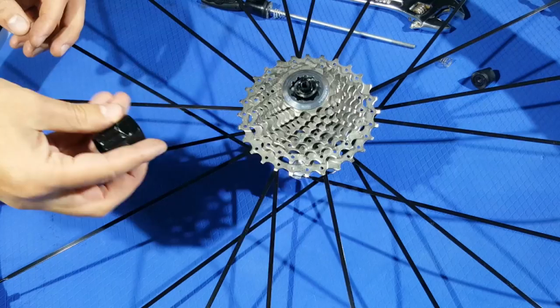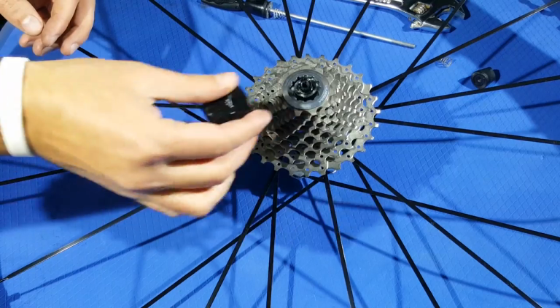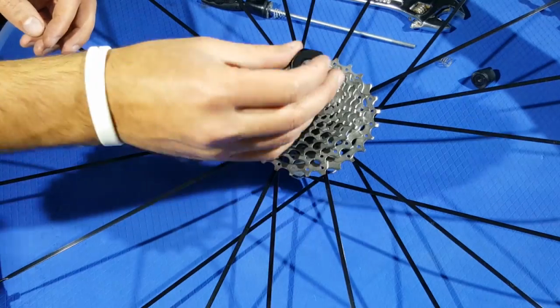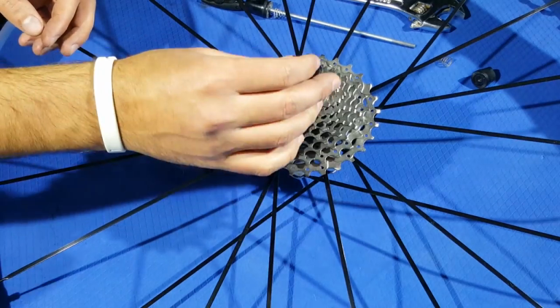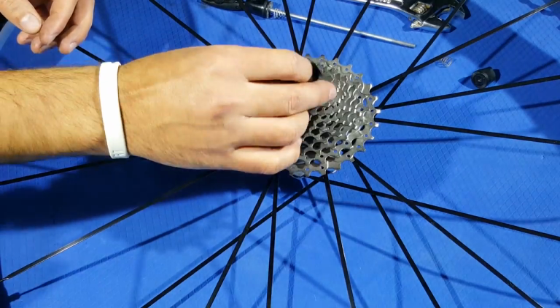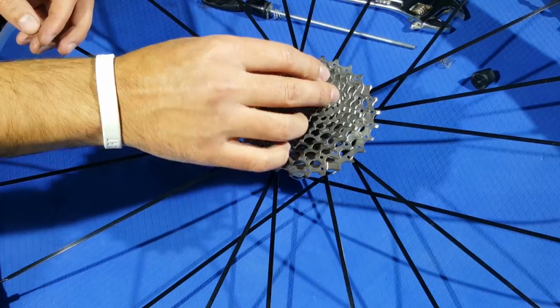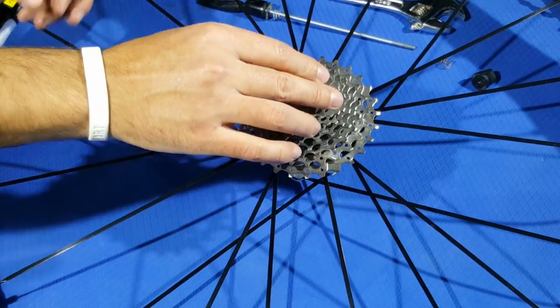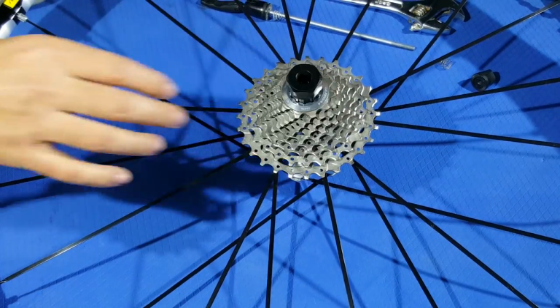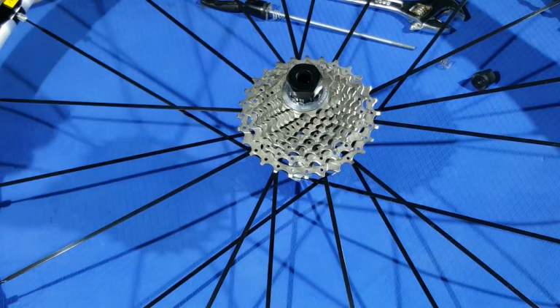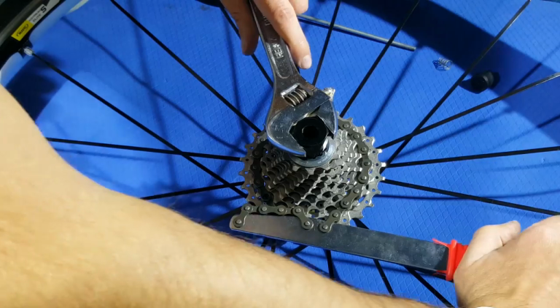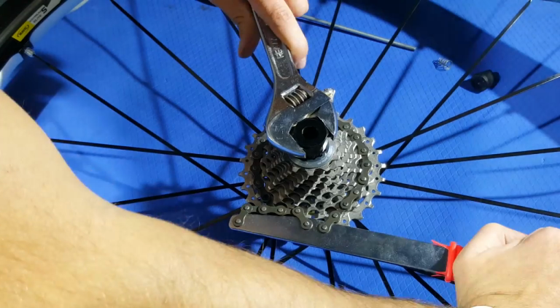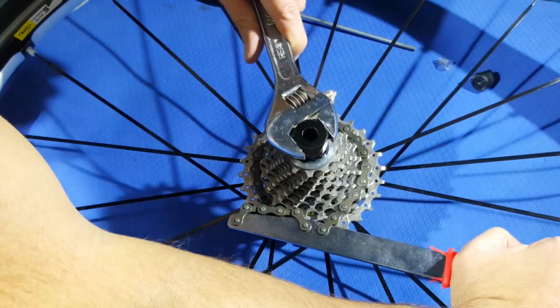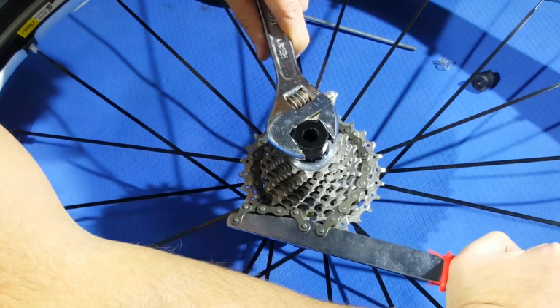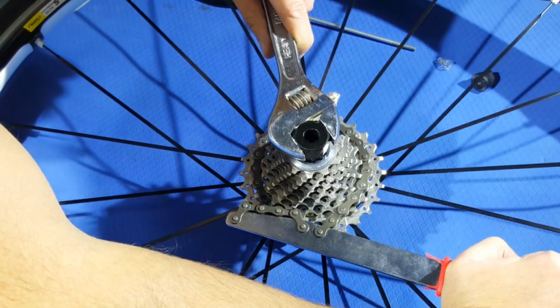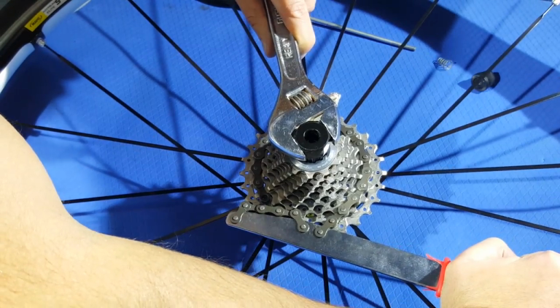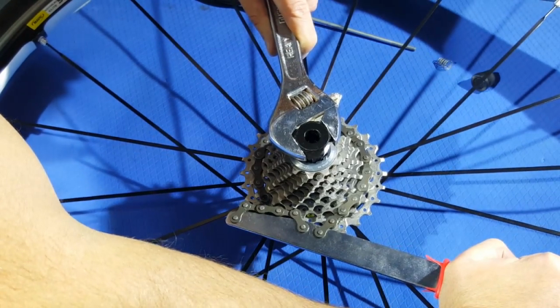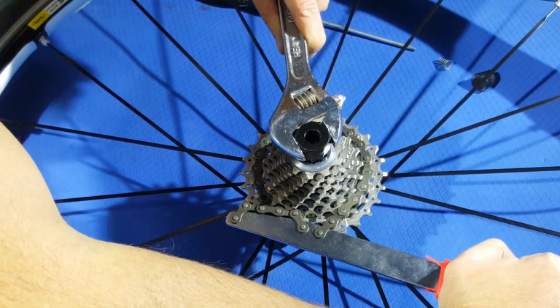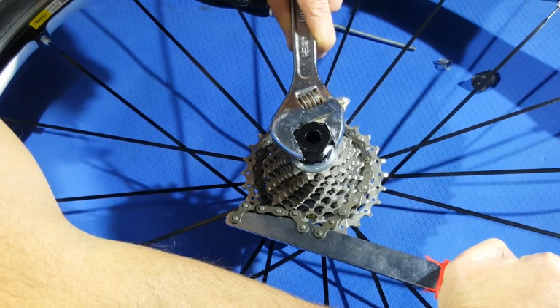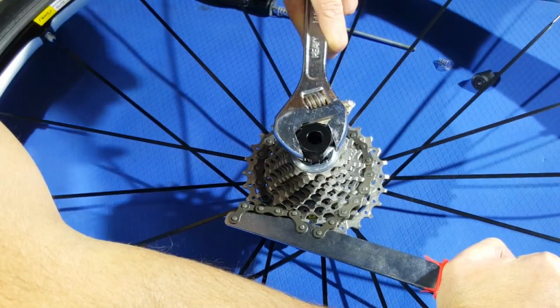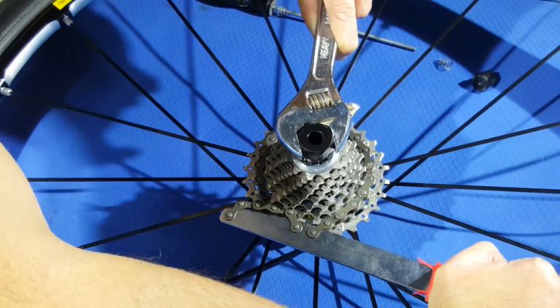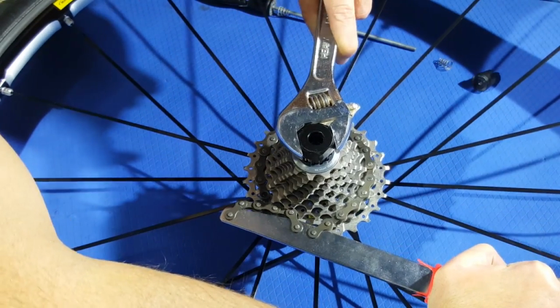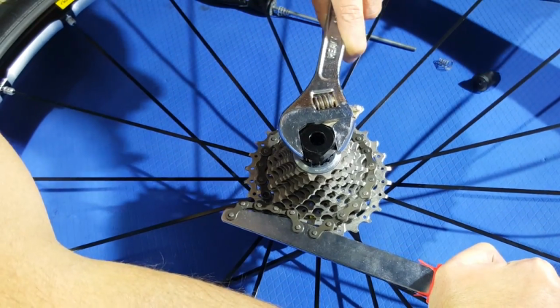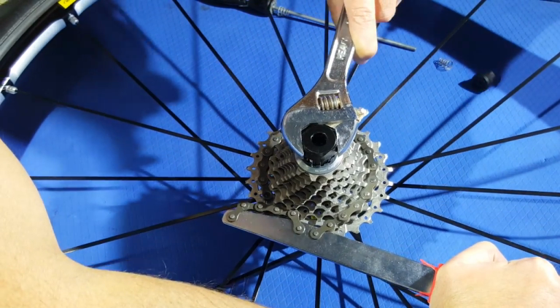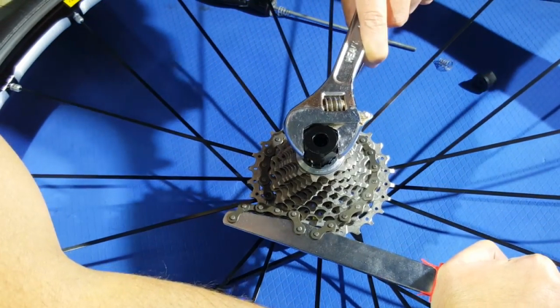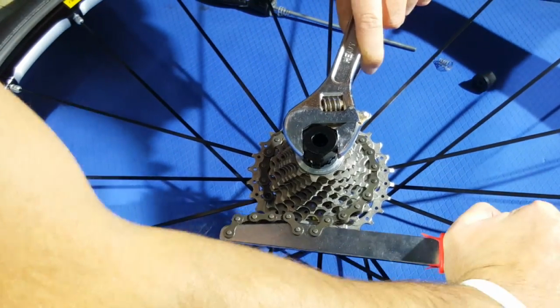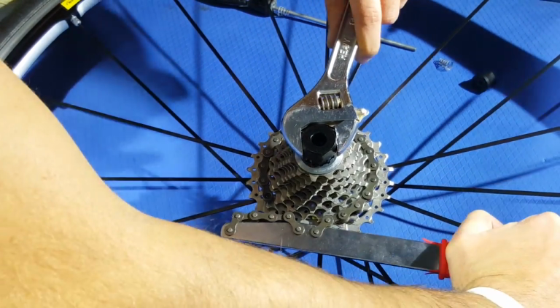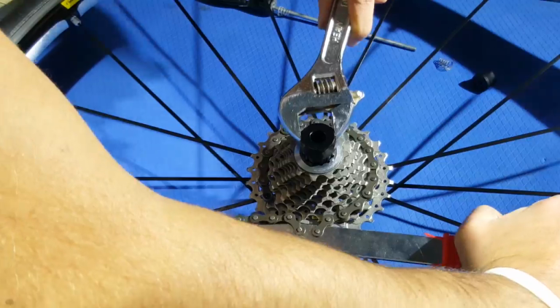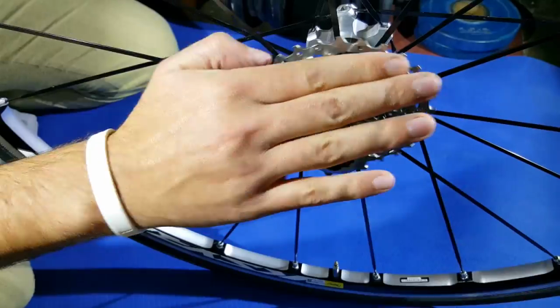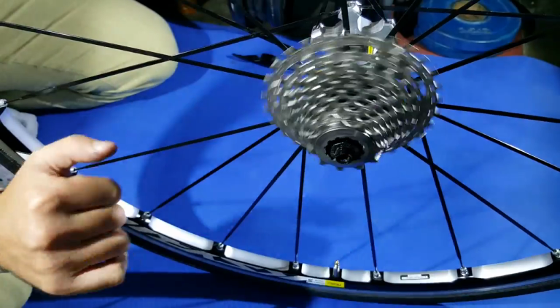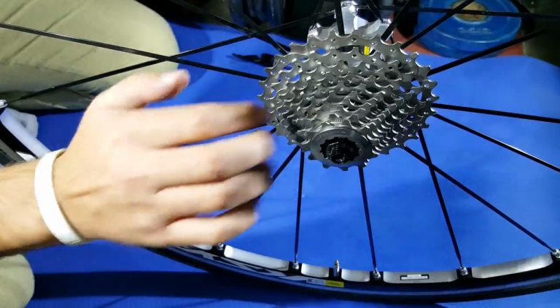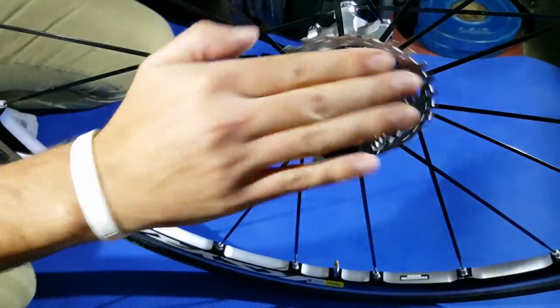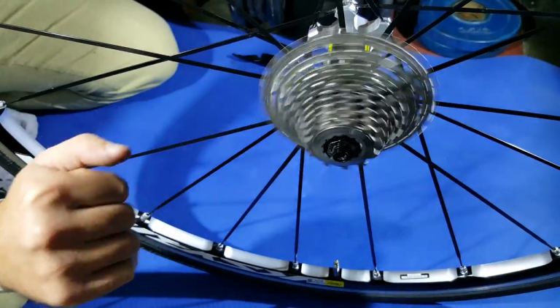Apply the ring with the same tools and make sure not to over-tighten it — just check that the cassette looks strong enough.